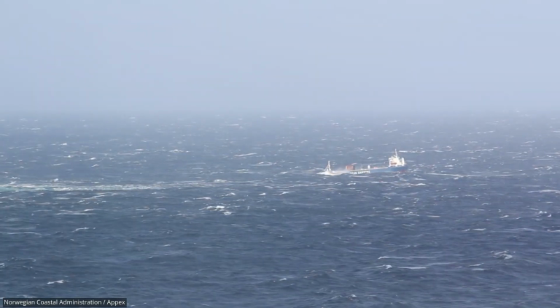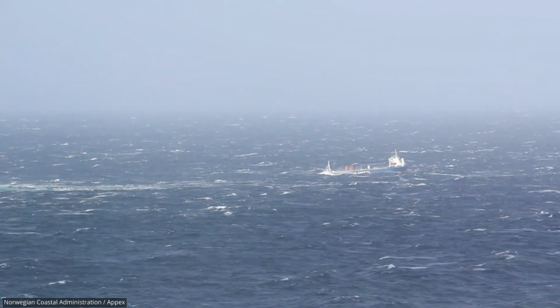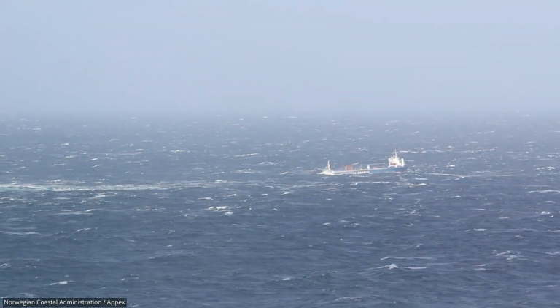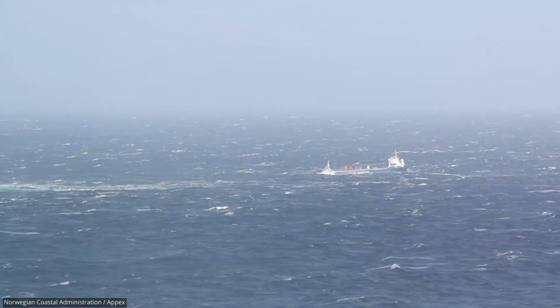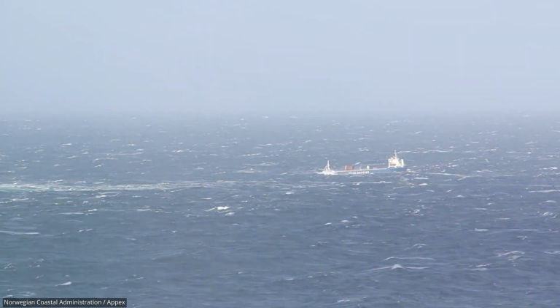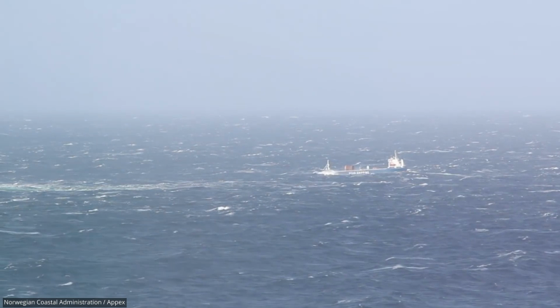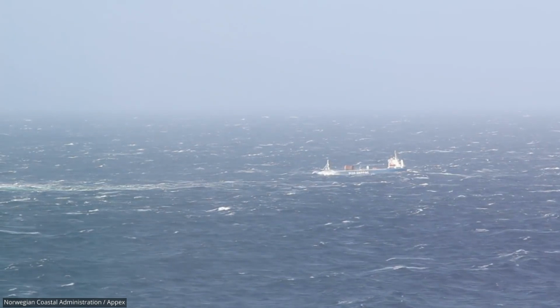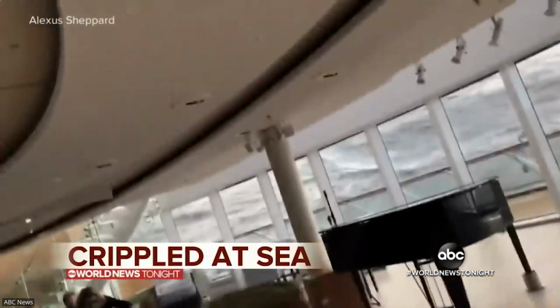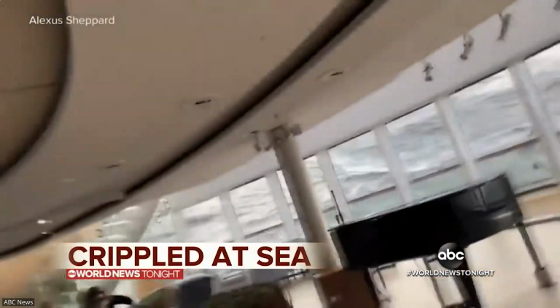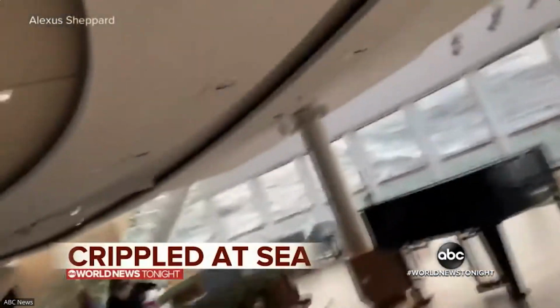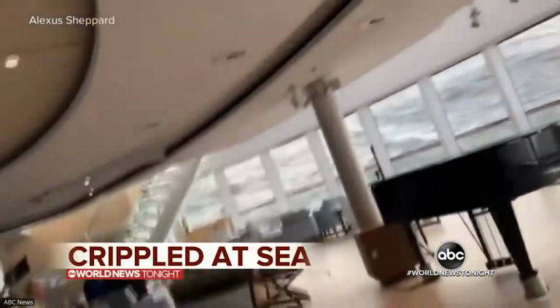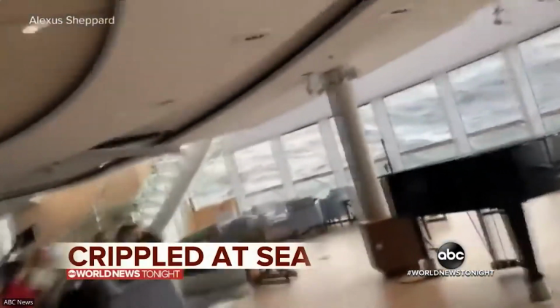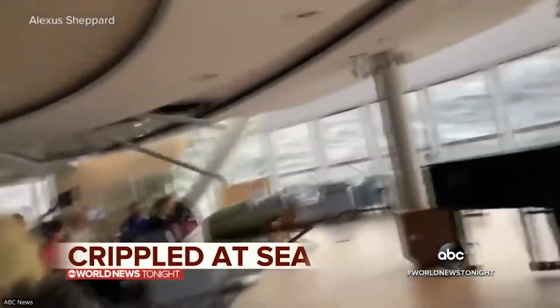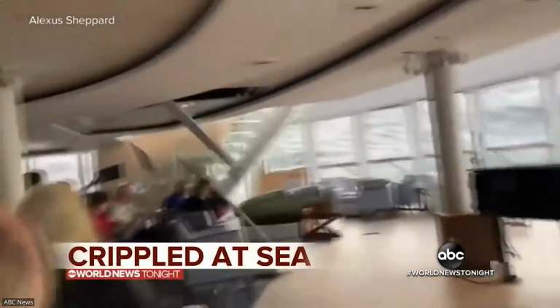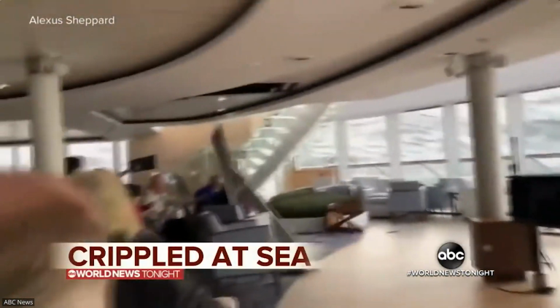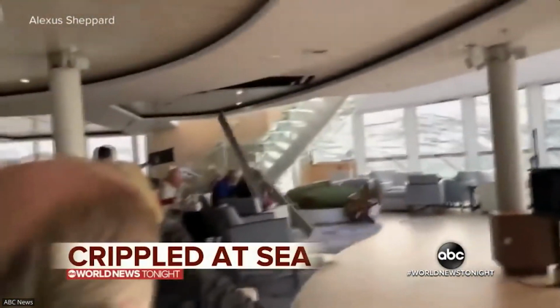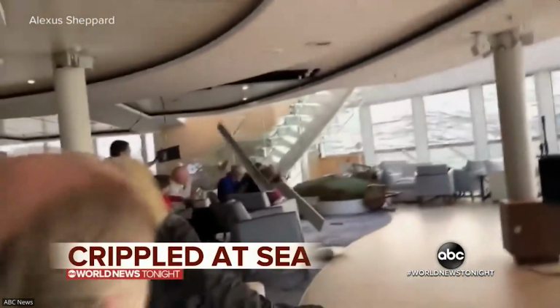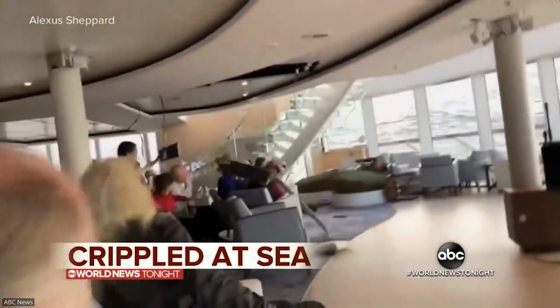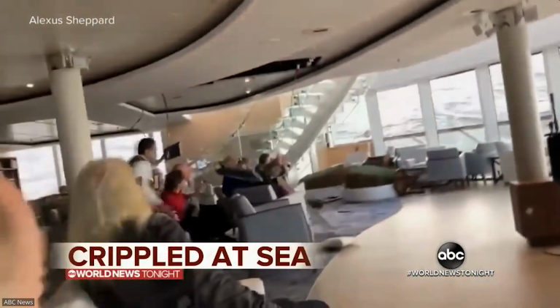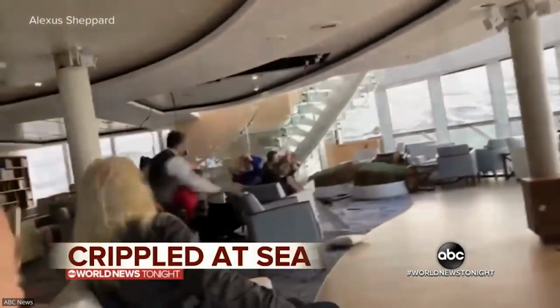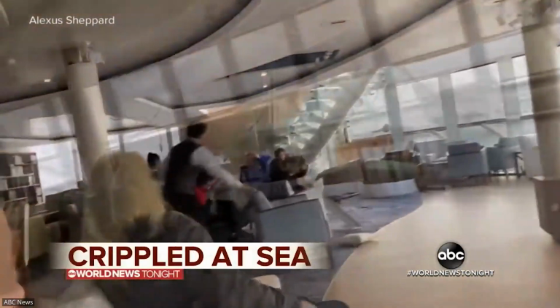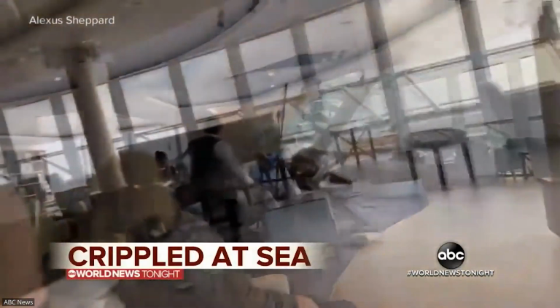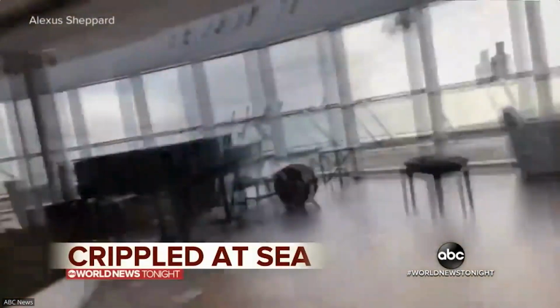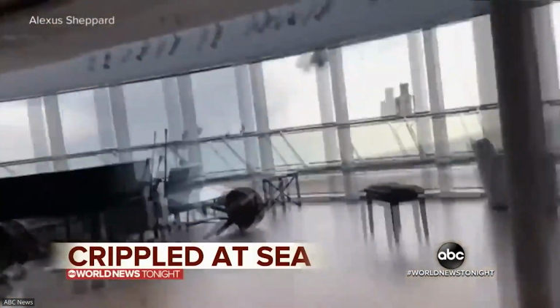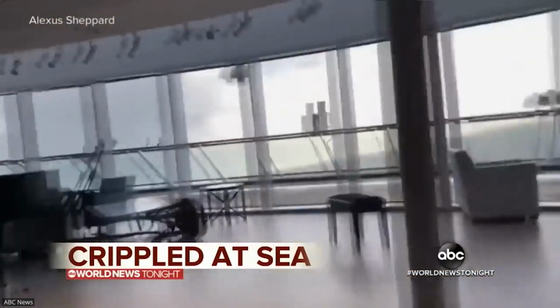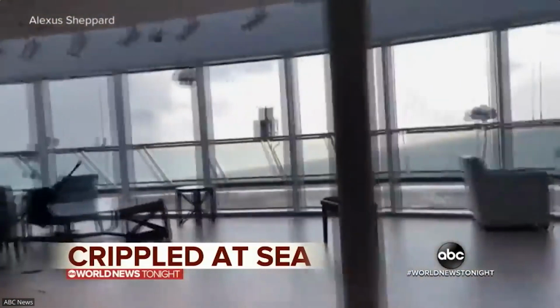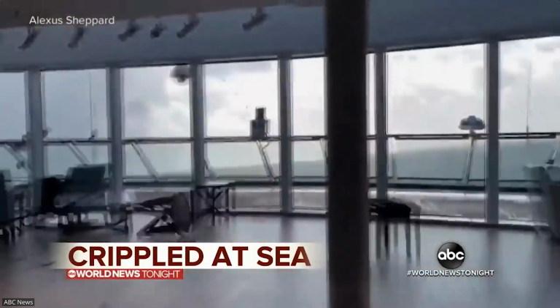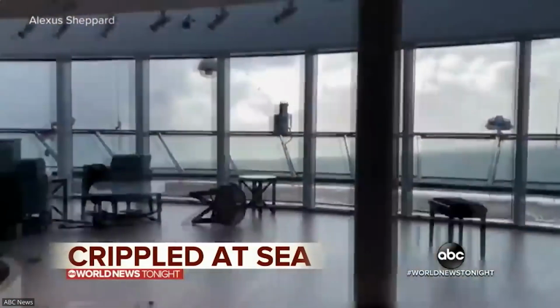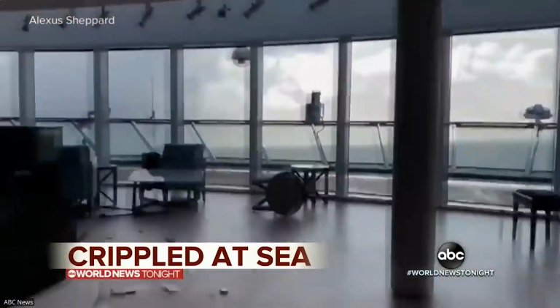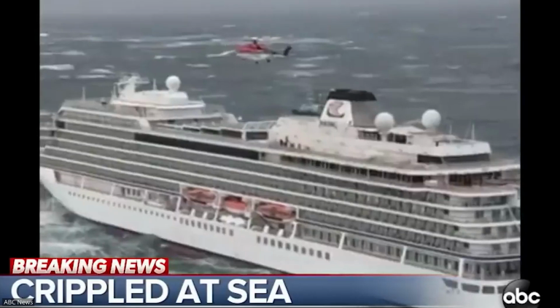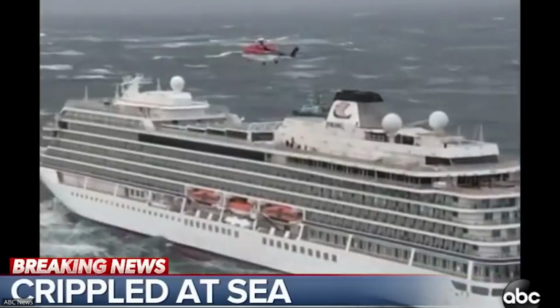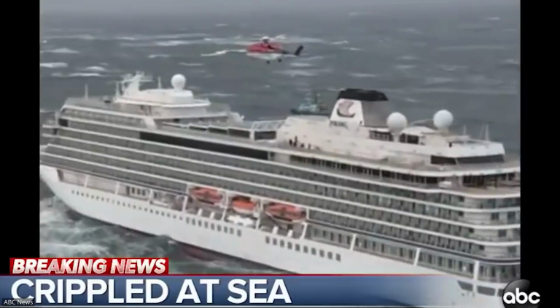Back in 2004, a cruise ship carrying over 160 passengers was almost thrown overboard.